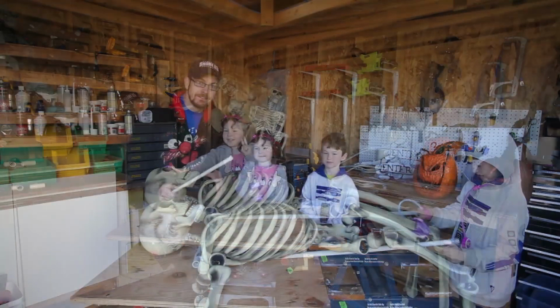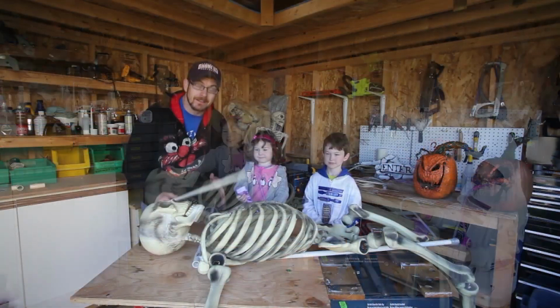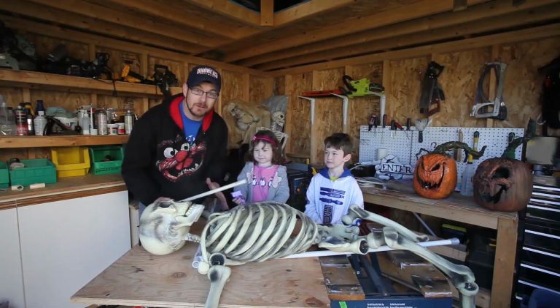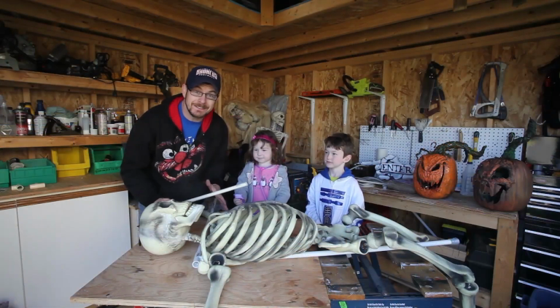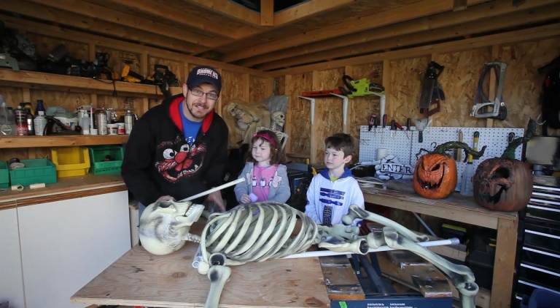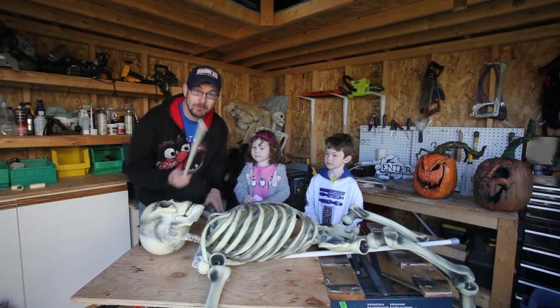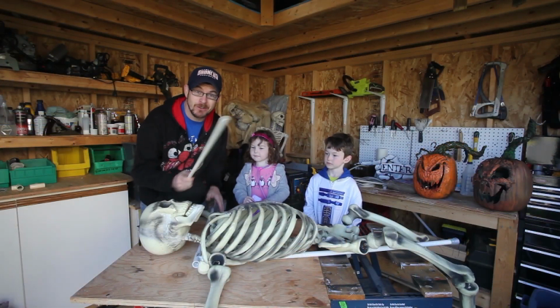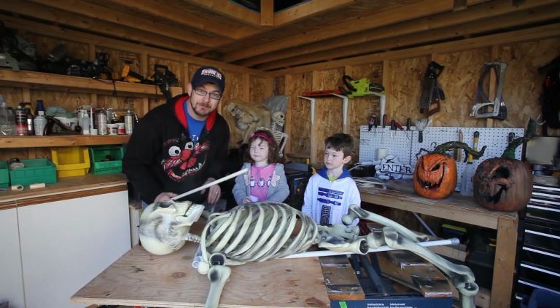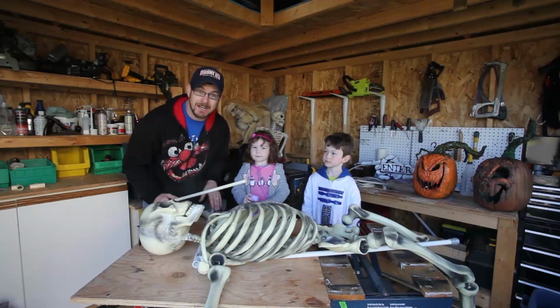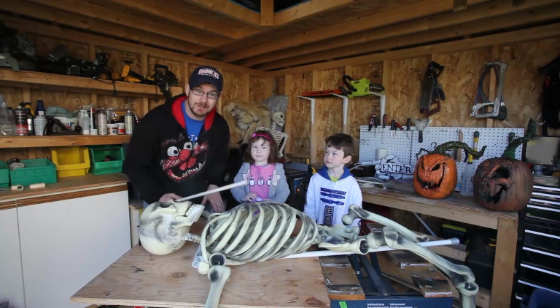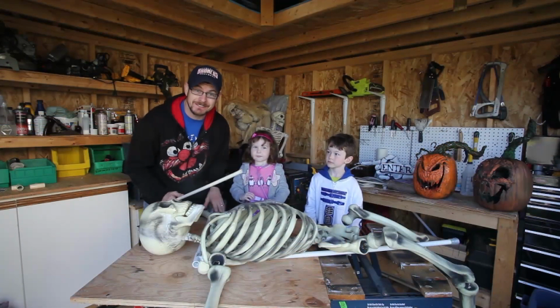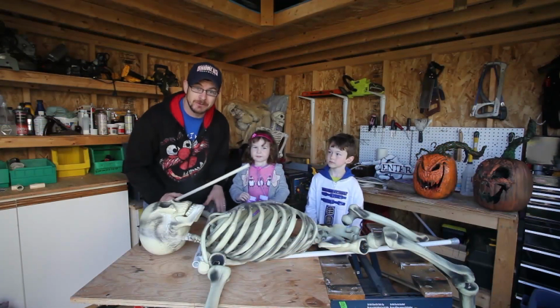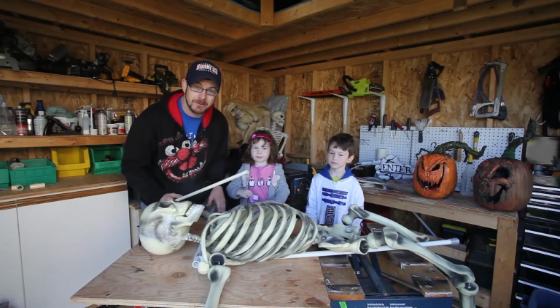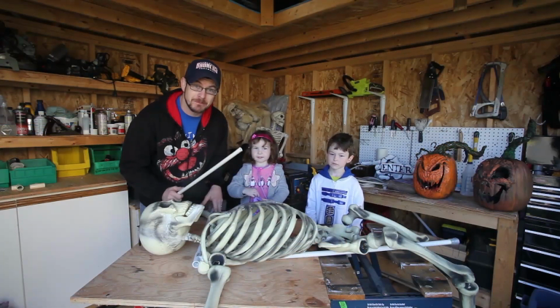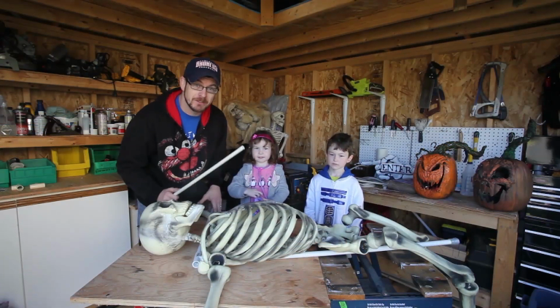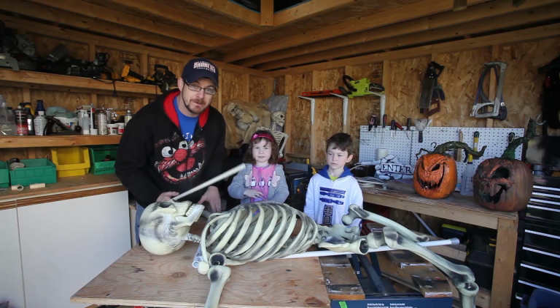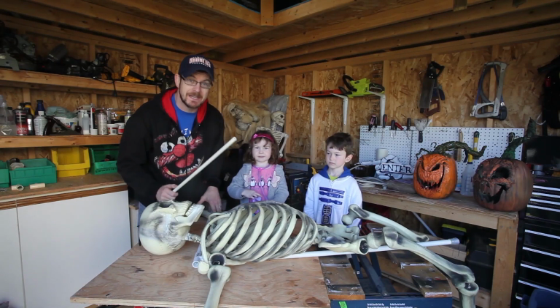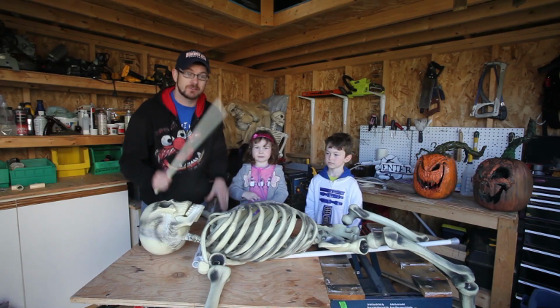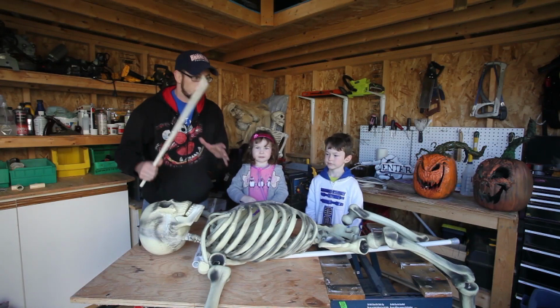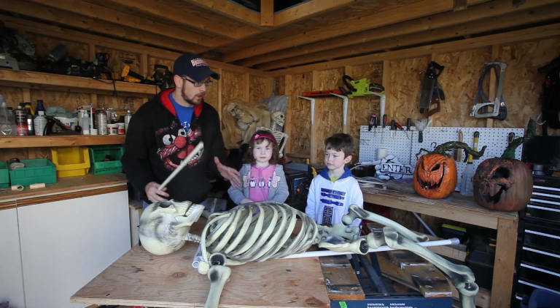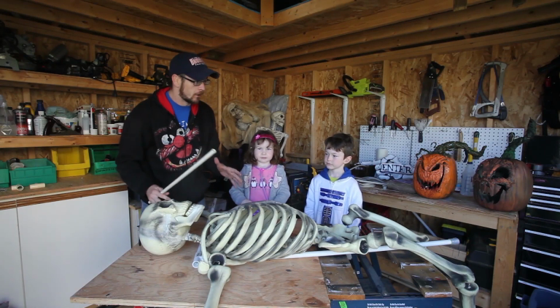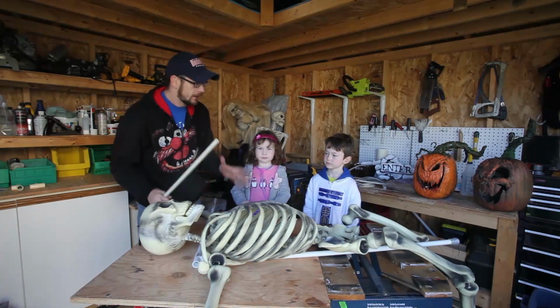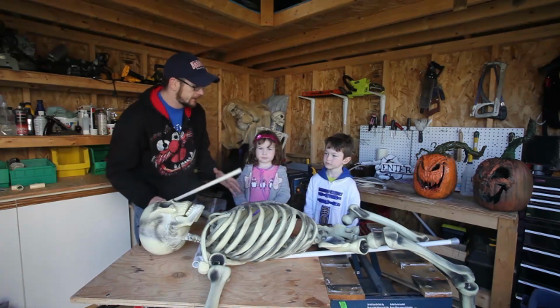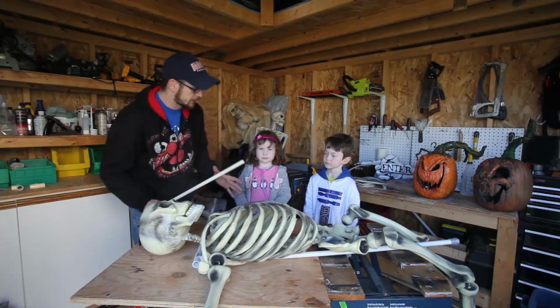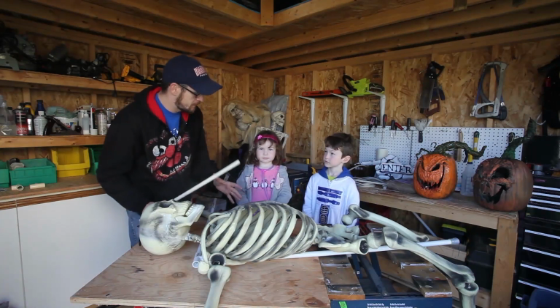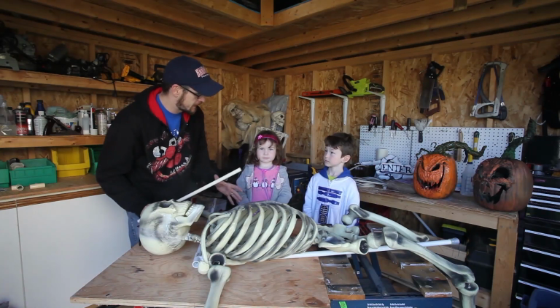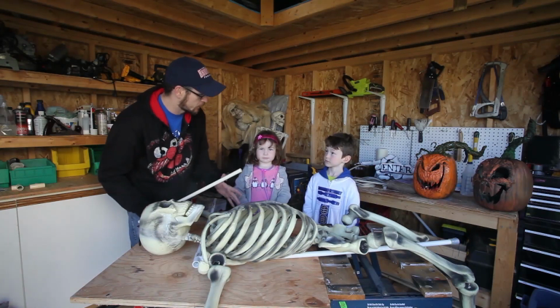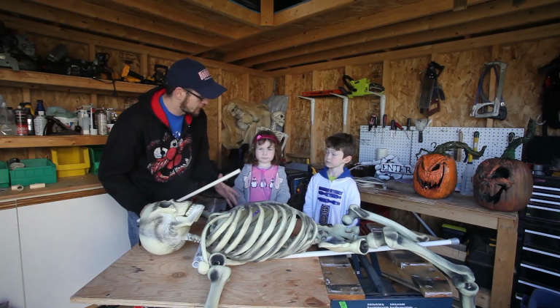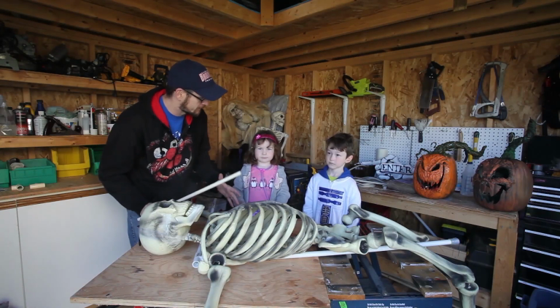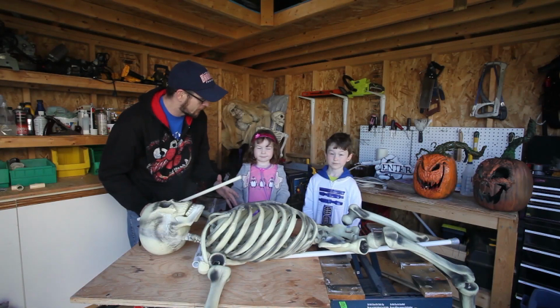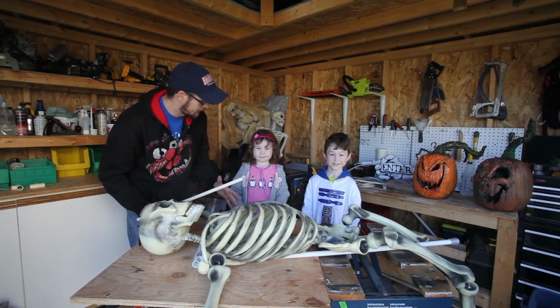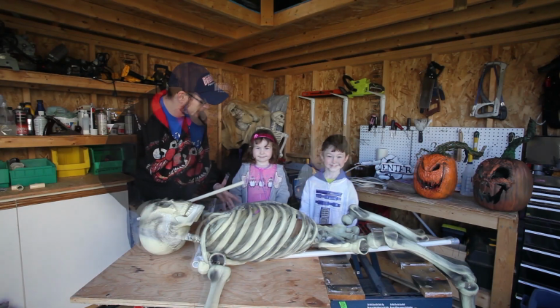Hello ladies and gentlemen. Welcome back once again to another episode of the Creepy Kents. We're in the Creepy Kent workshop now, aren't we guys?